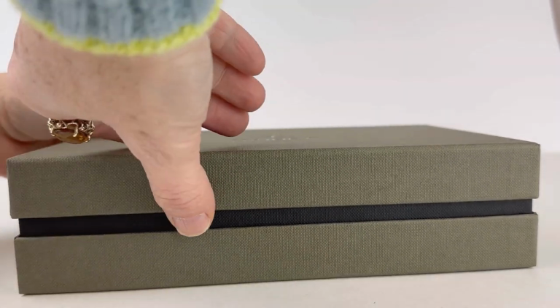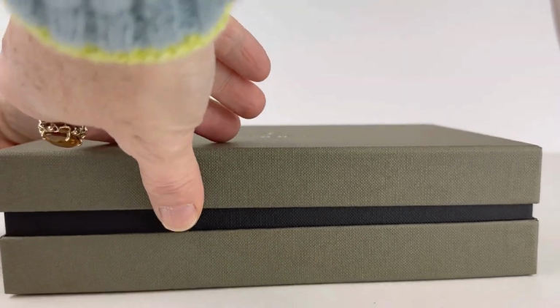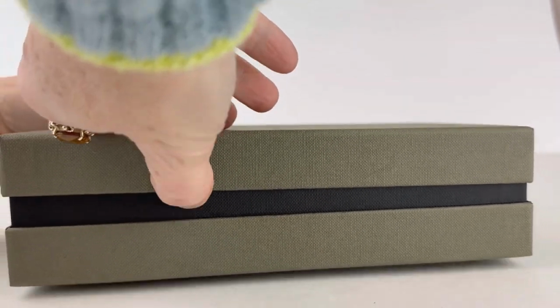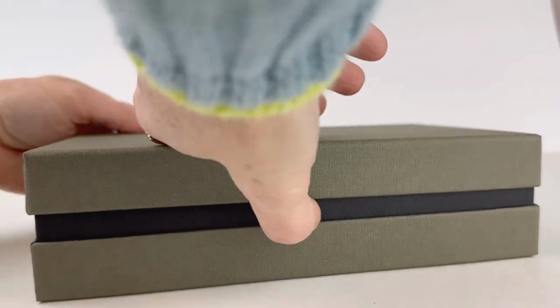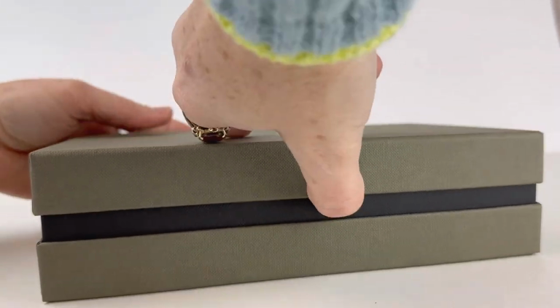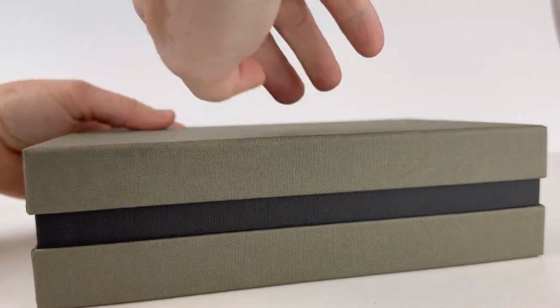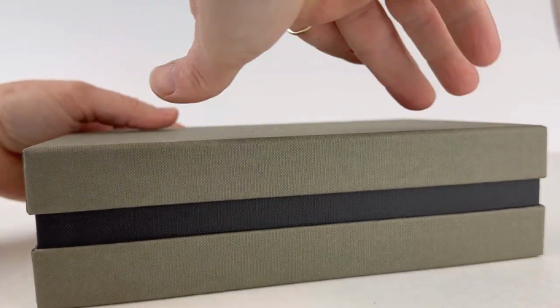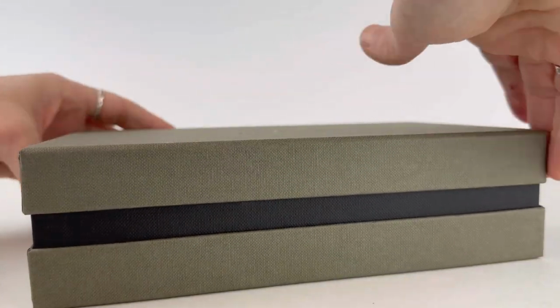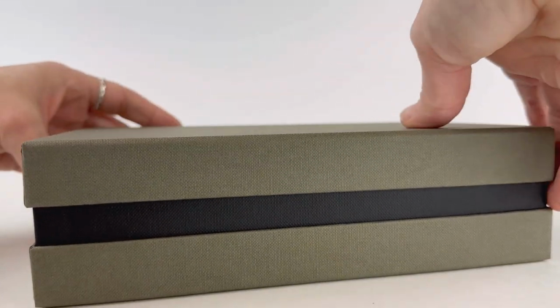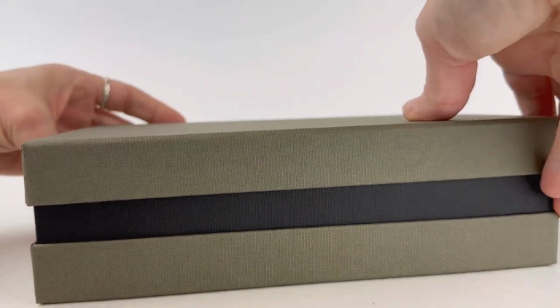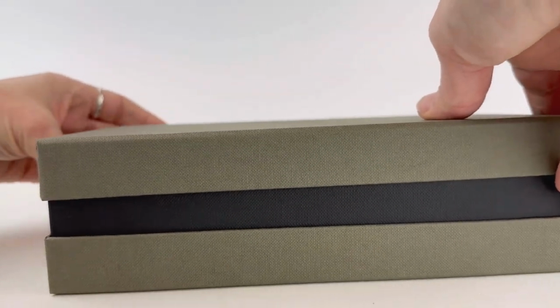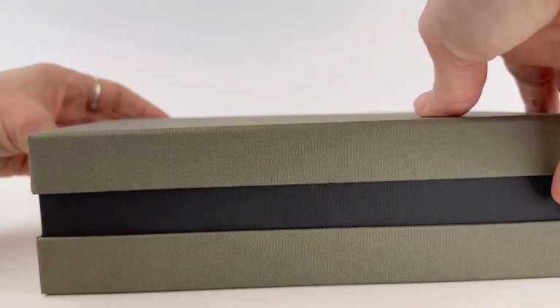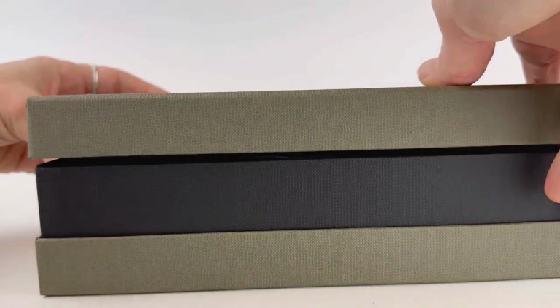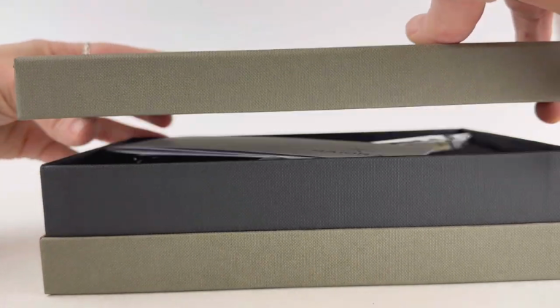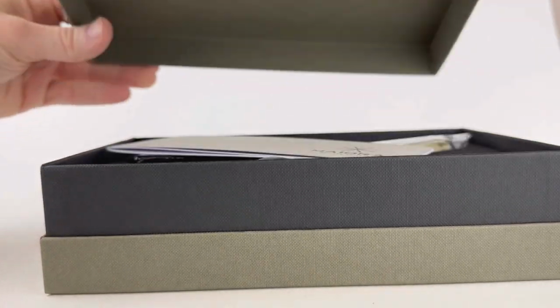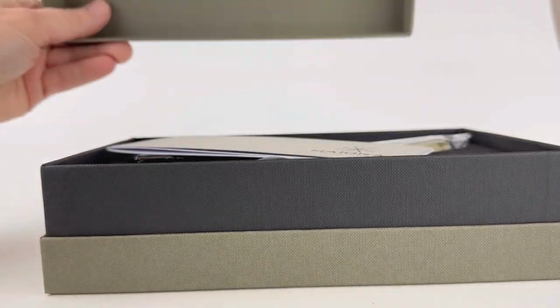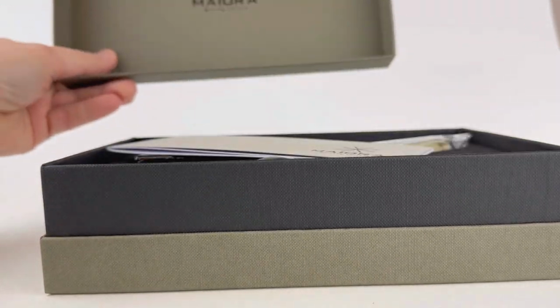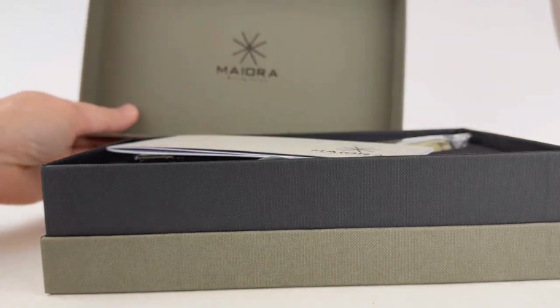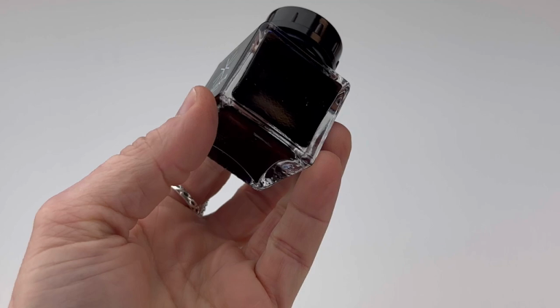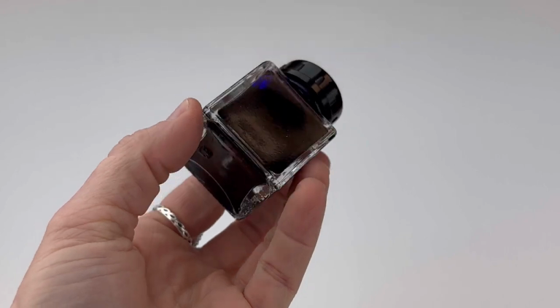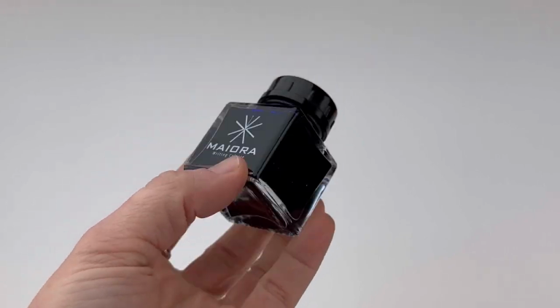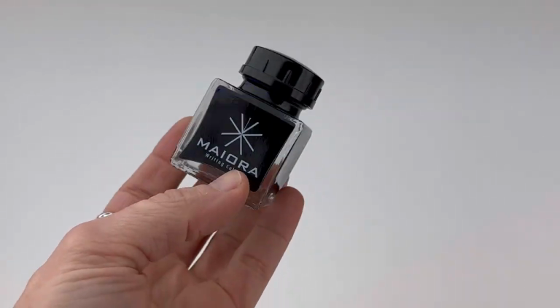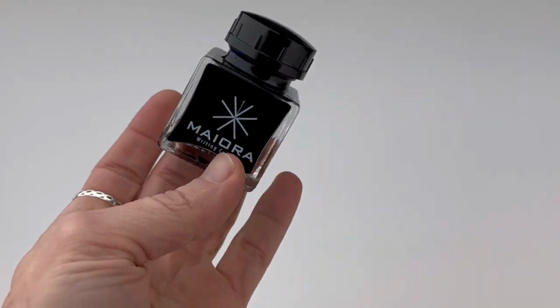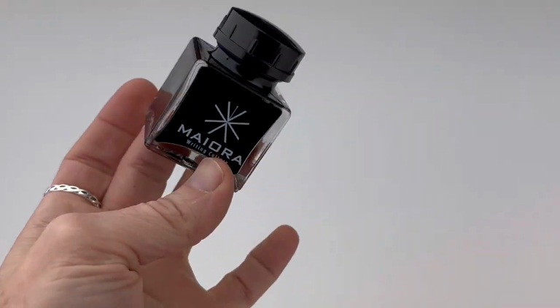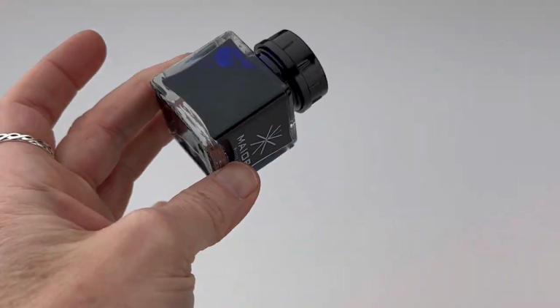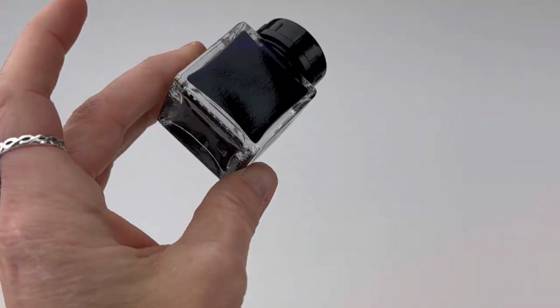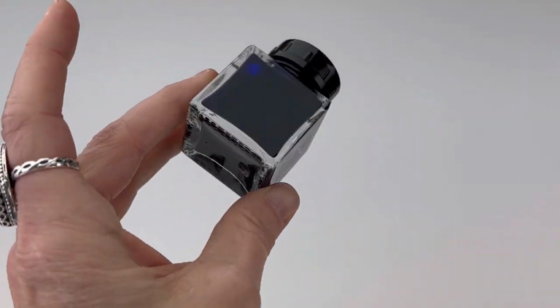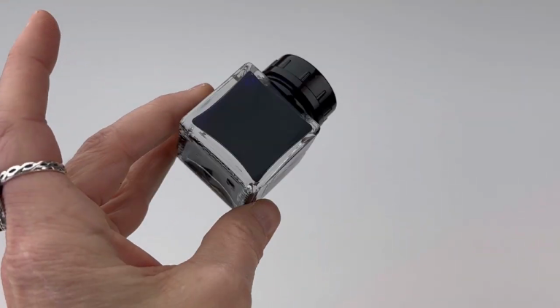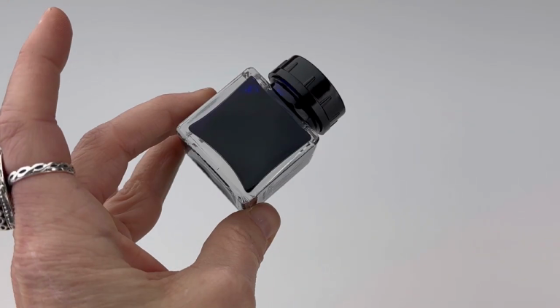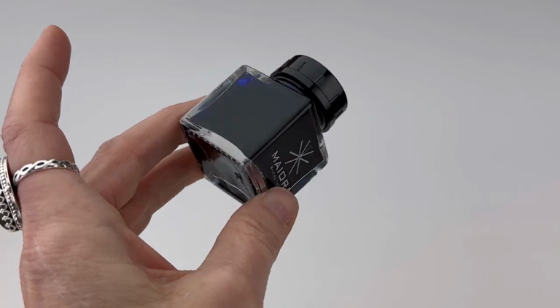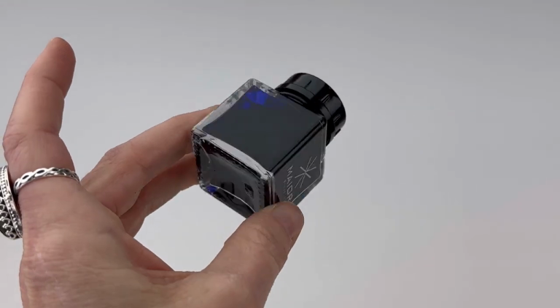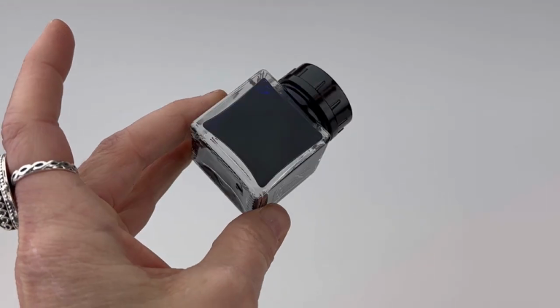You've got the classy Mayura box and then it comes with a bottle of blue Mayura ink — a full-size bottle.